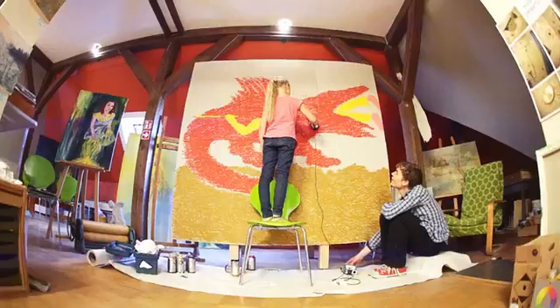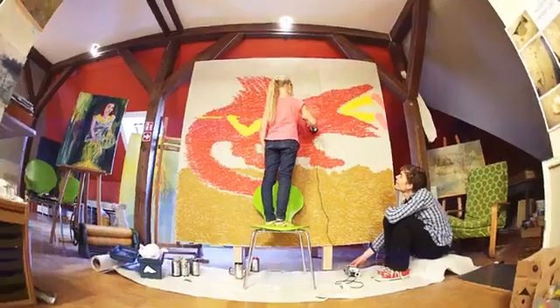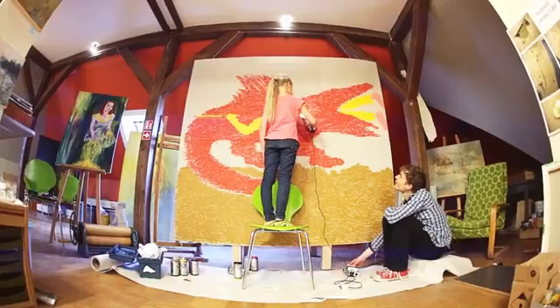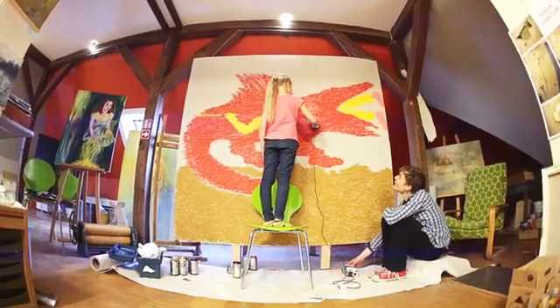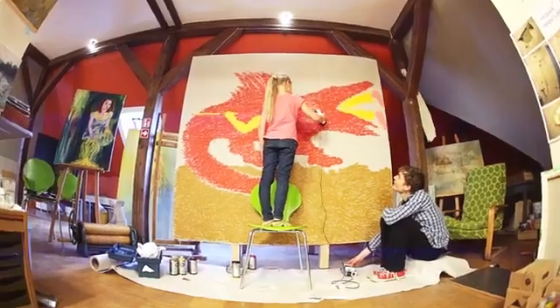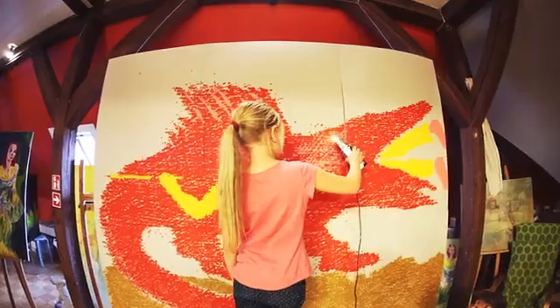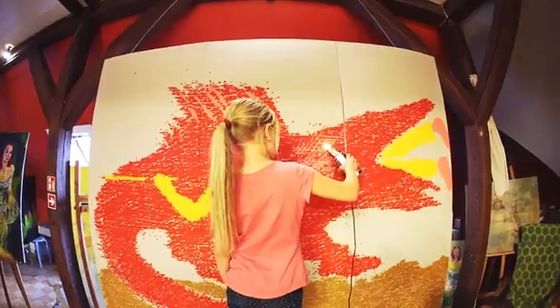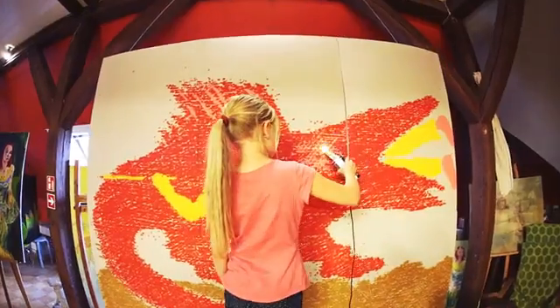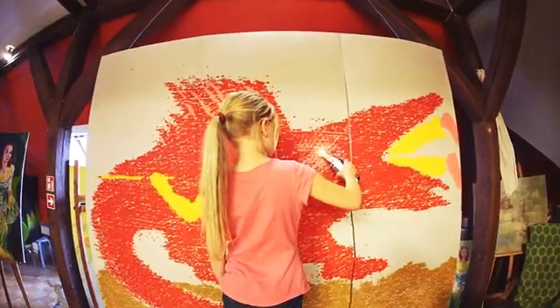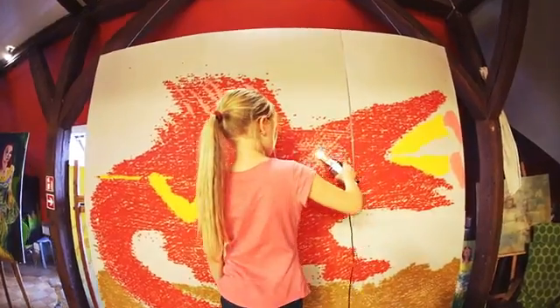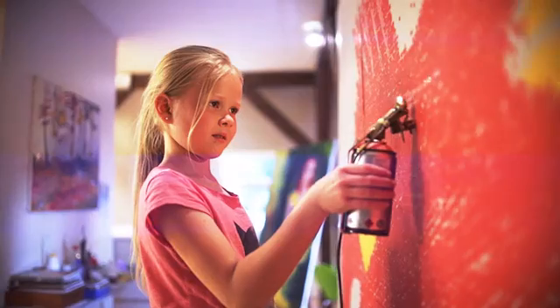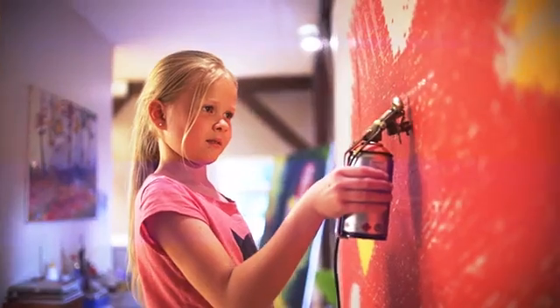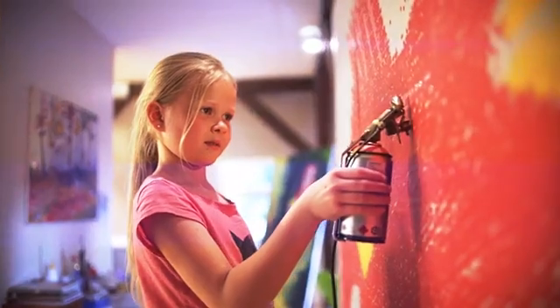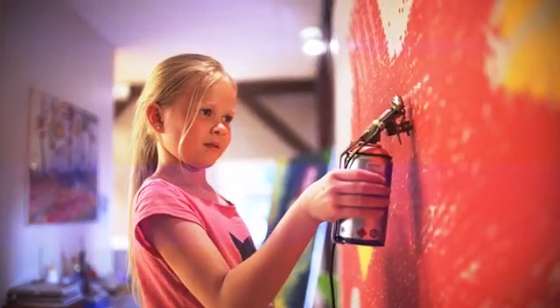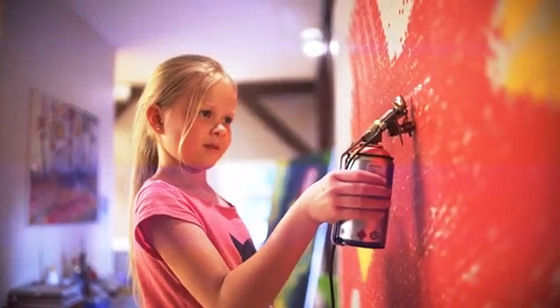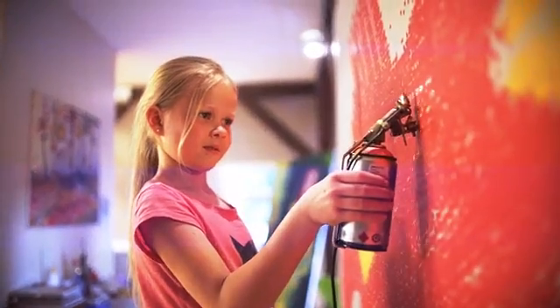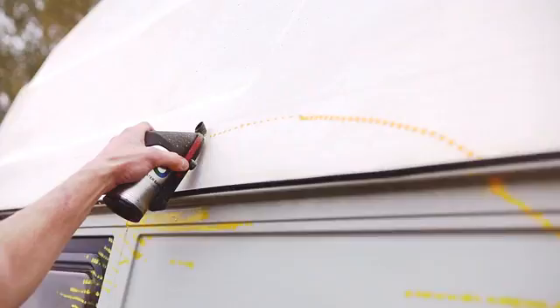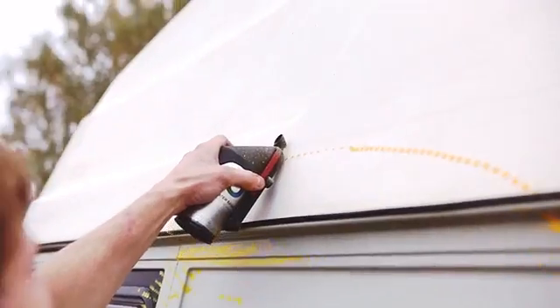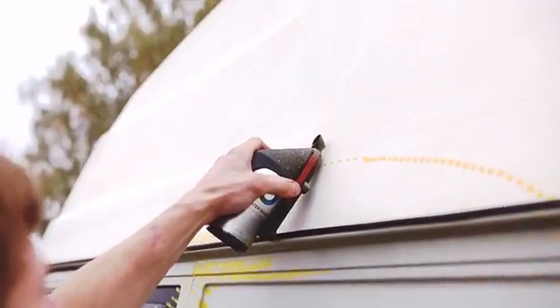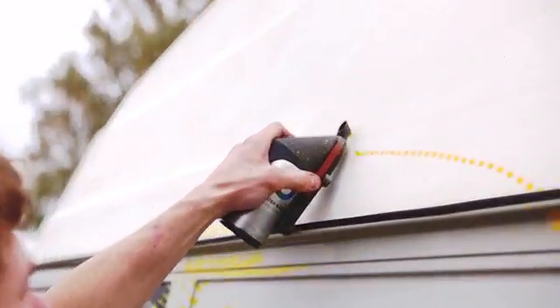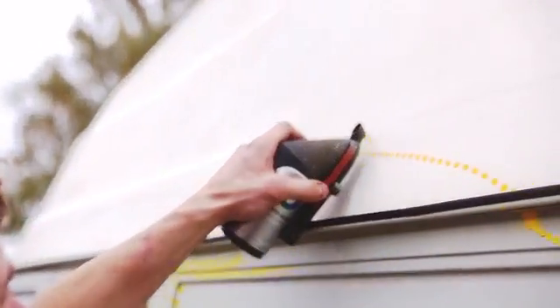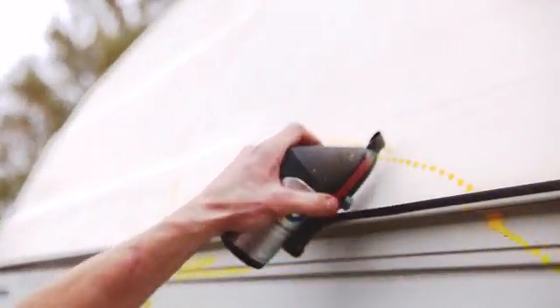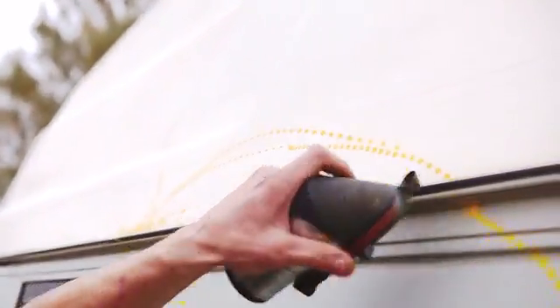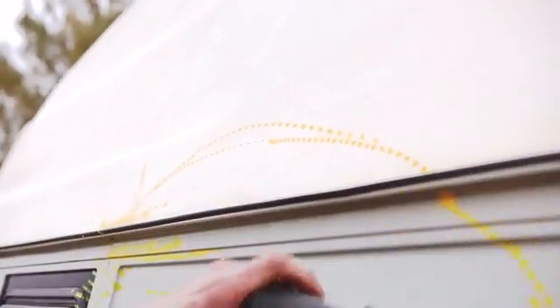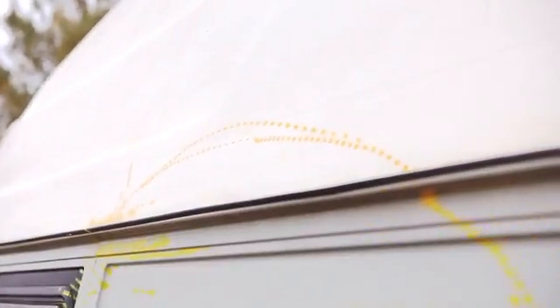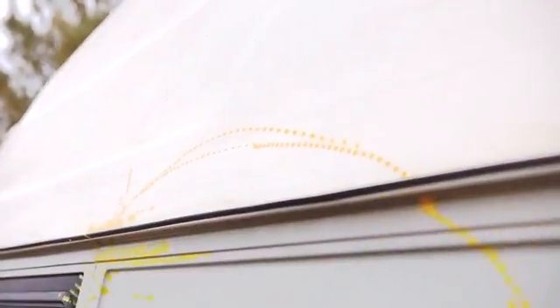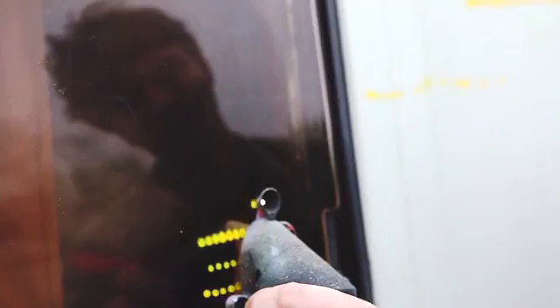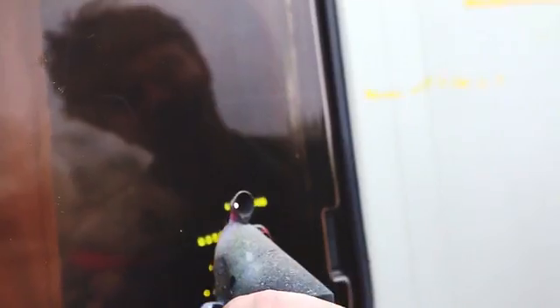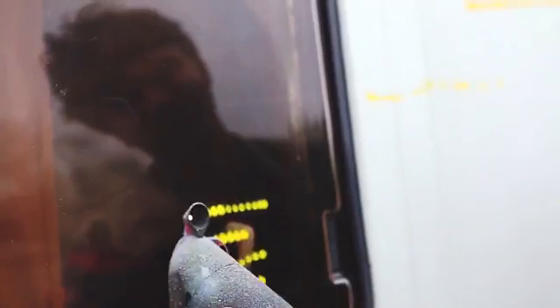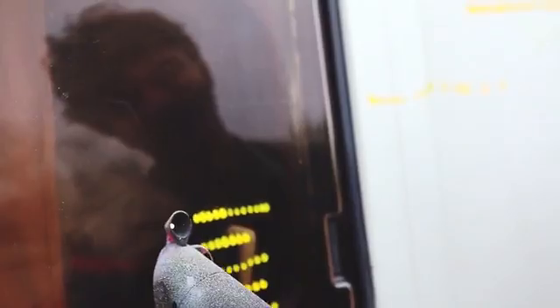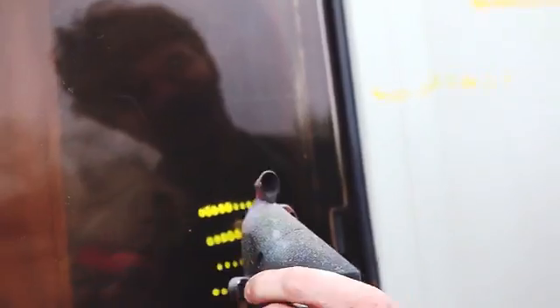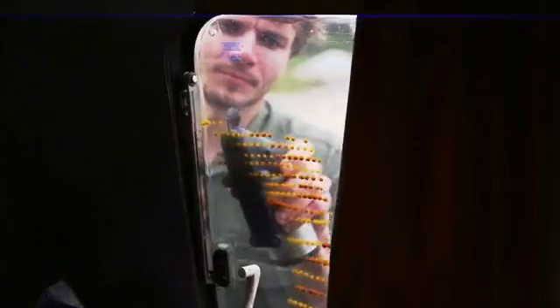Spray Printer is for everyone, and we promise that as soon as you print your first dot, you'll never stop experimenting.